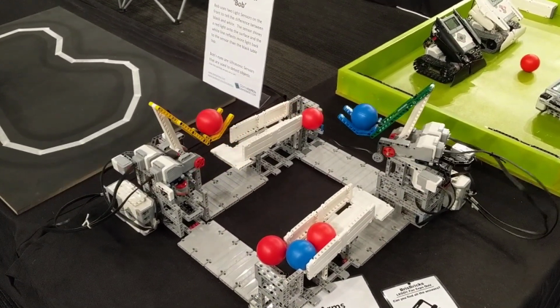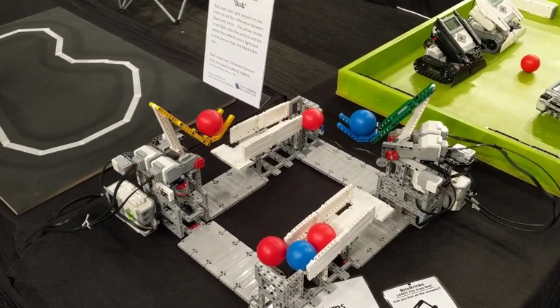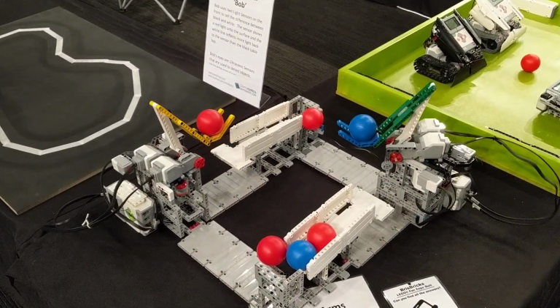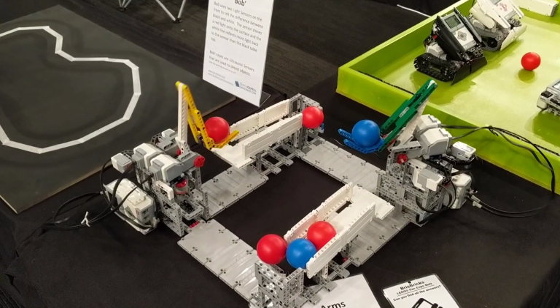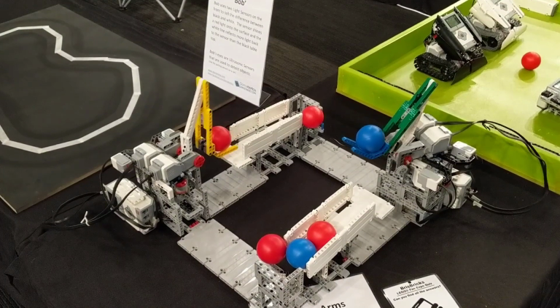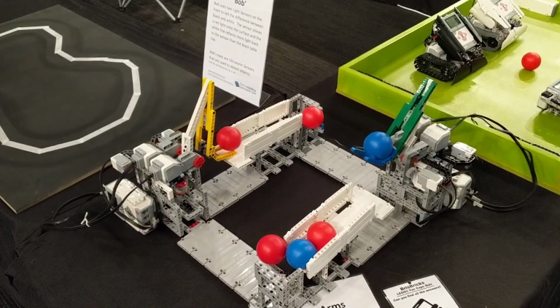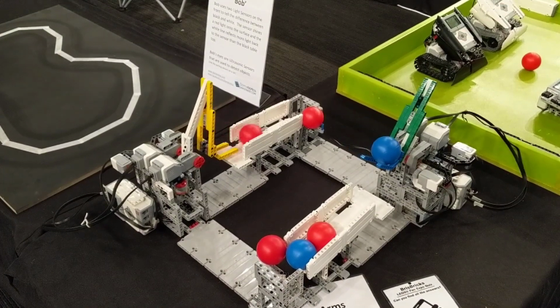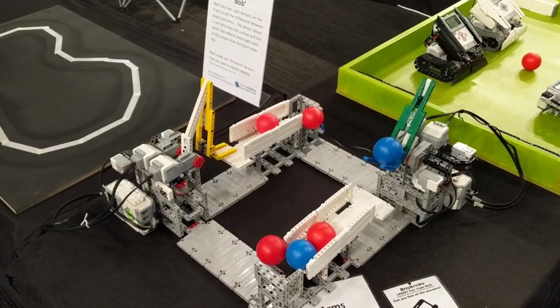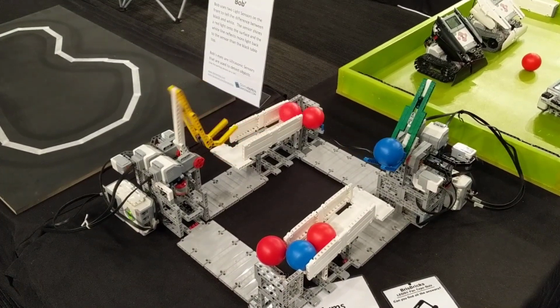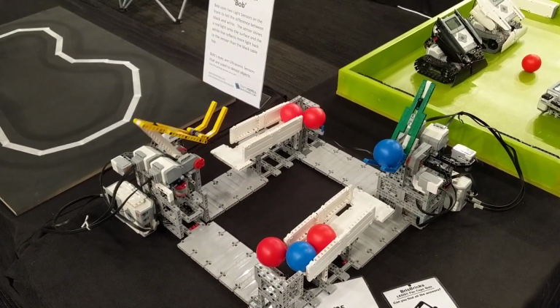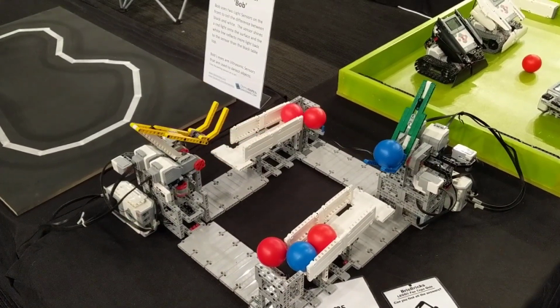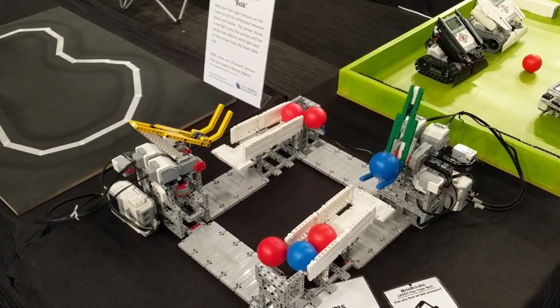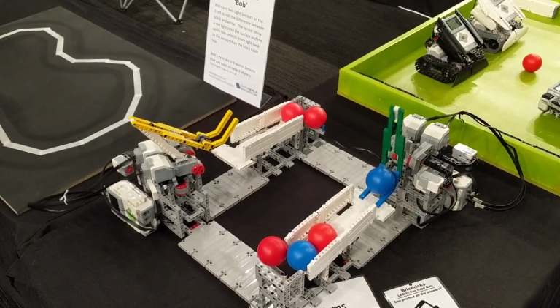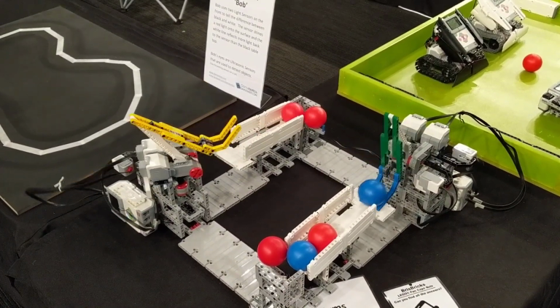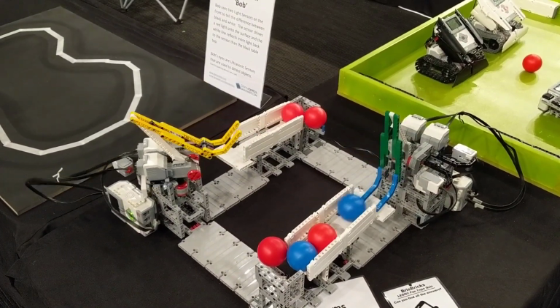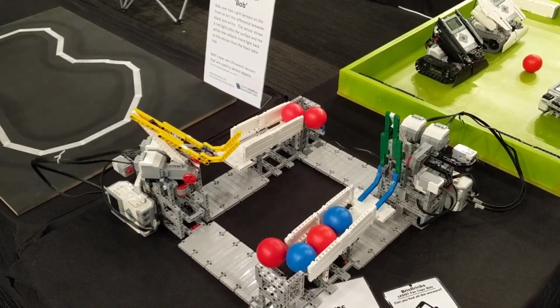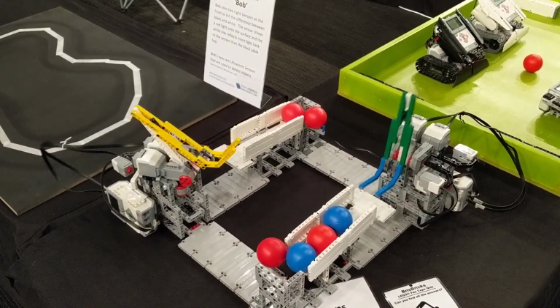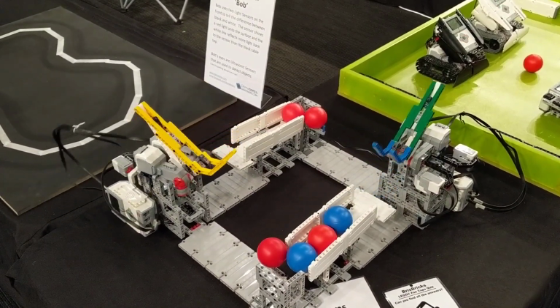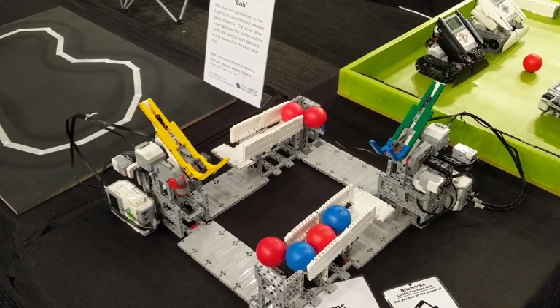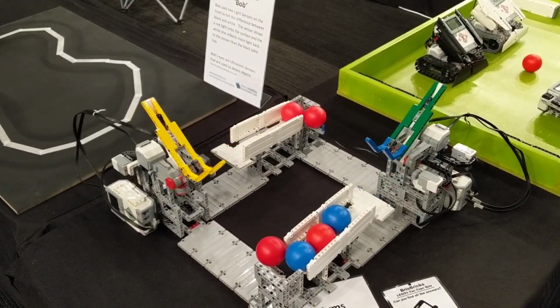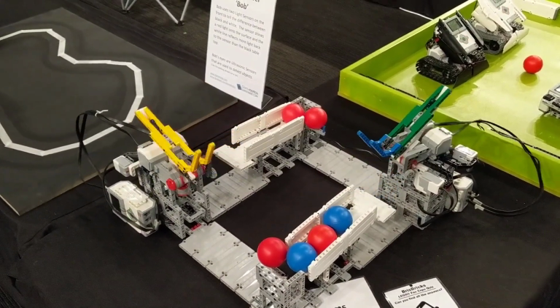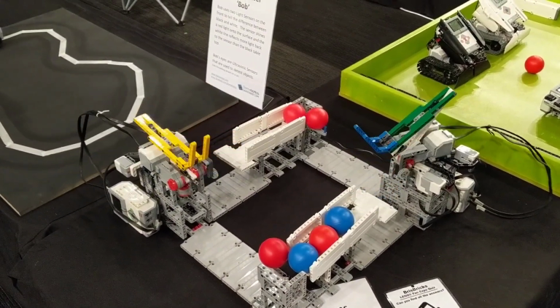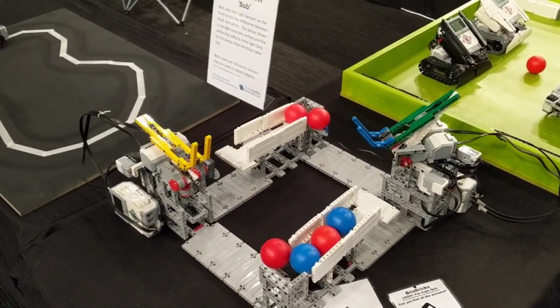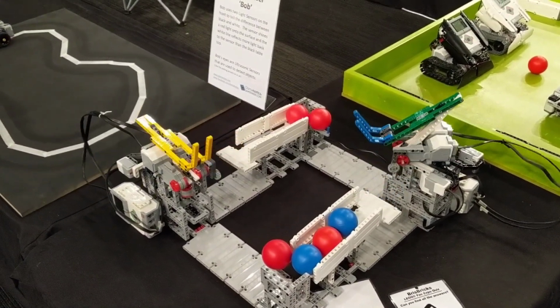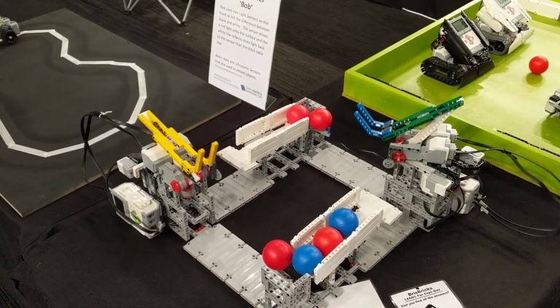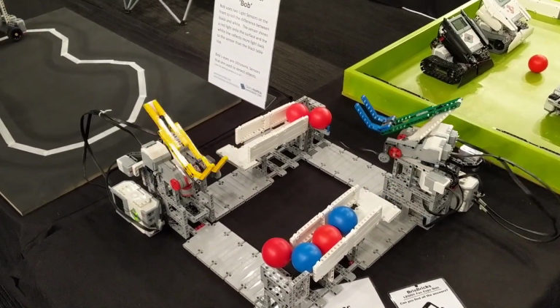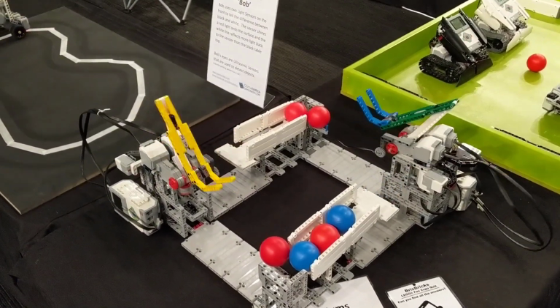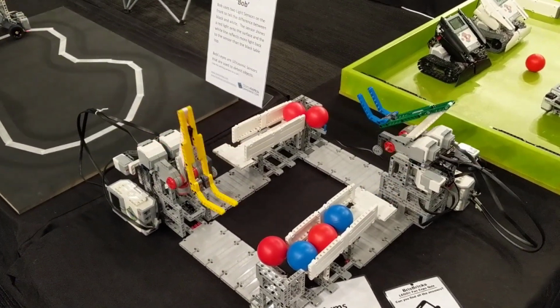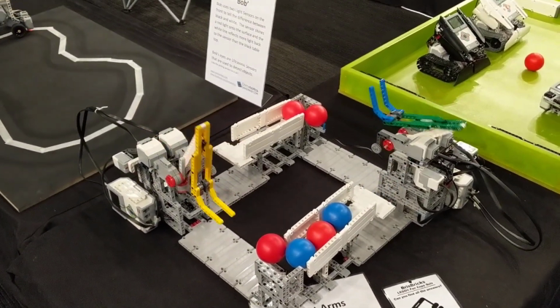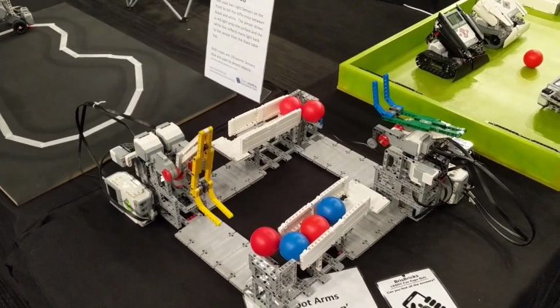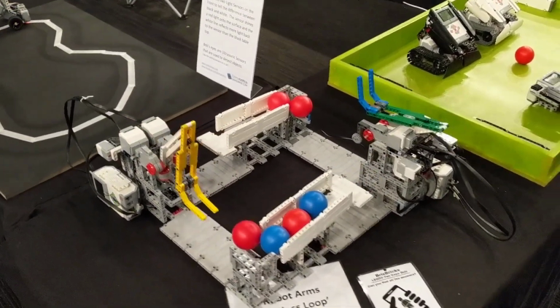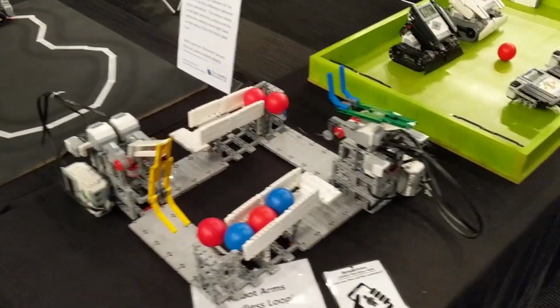Two EV3s, a couple of touch sensors for limit switches, and that just keeps going round and round and round.